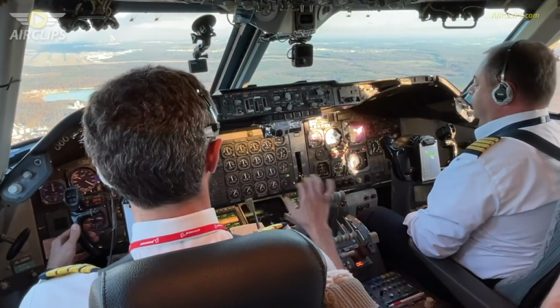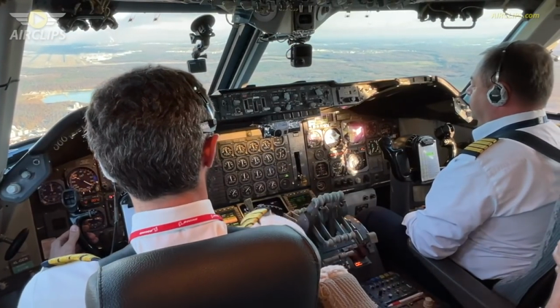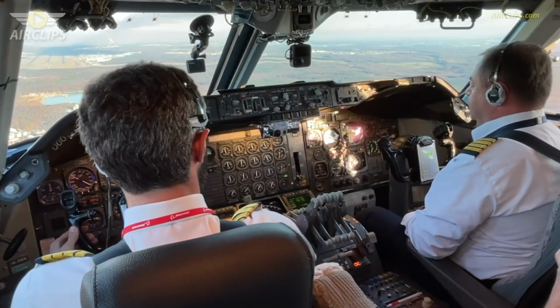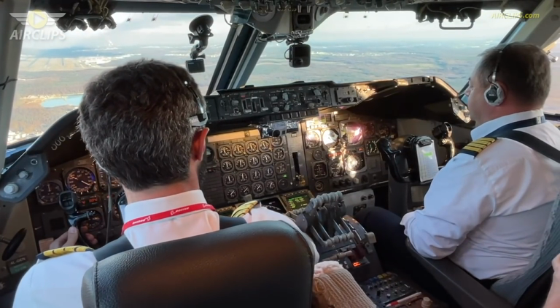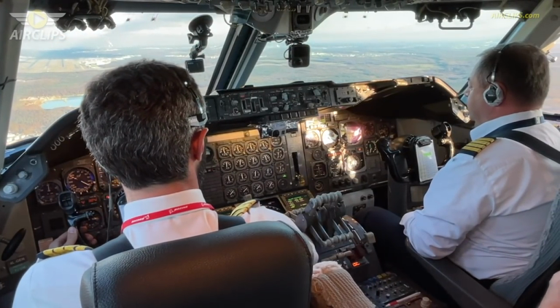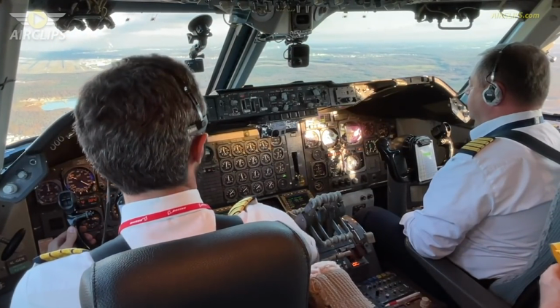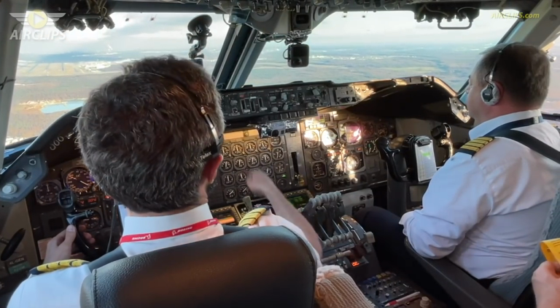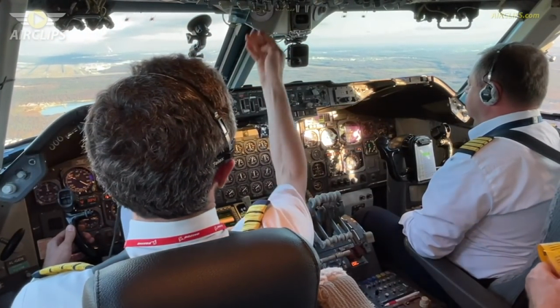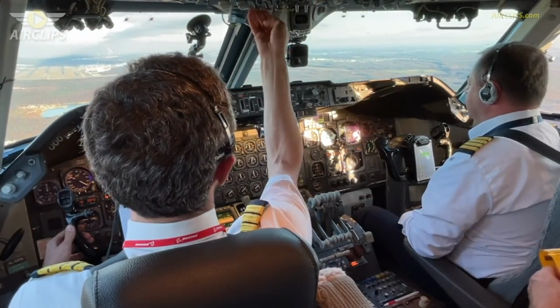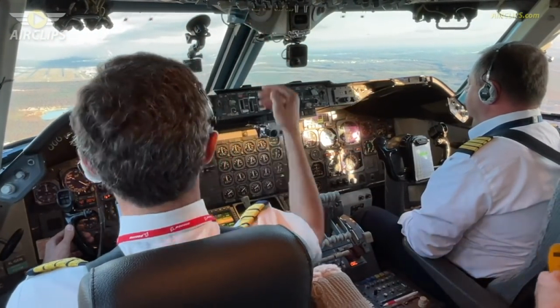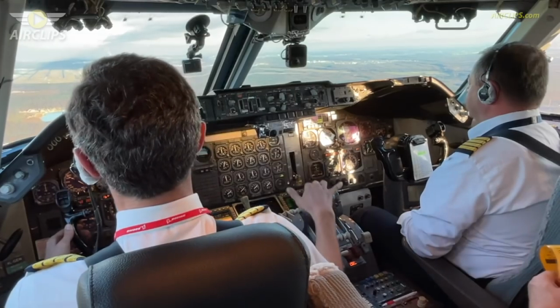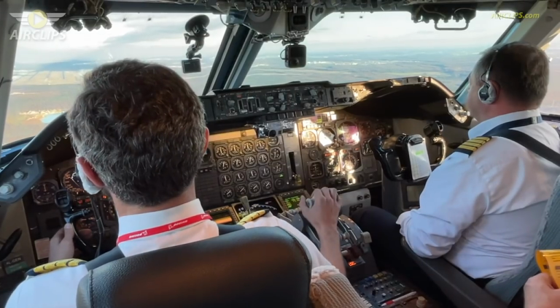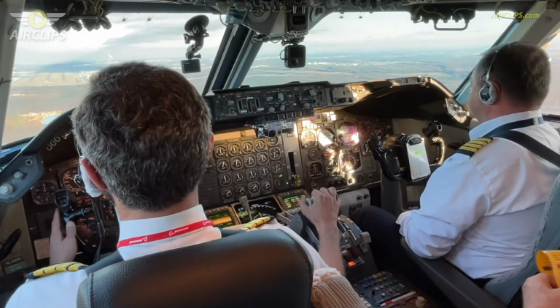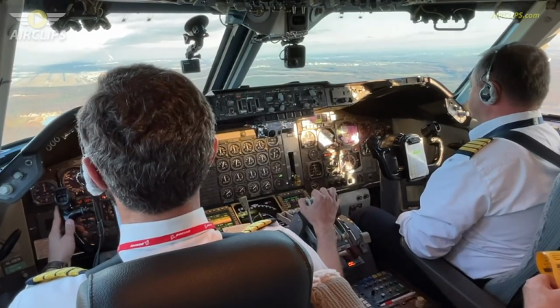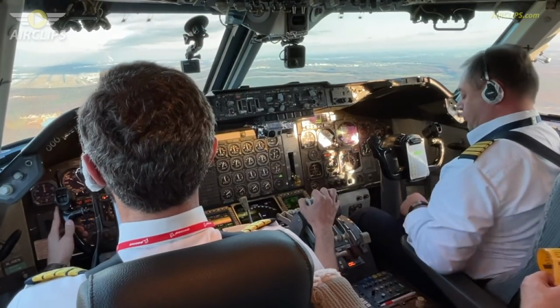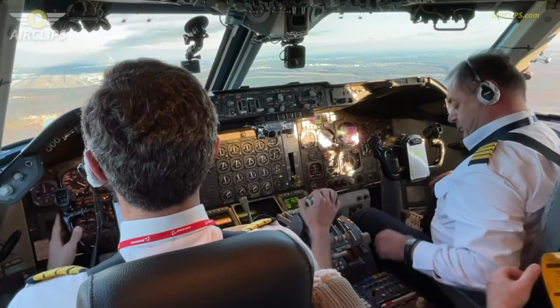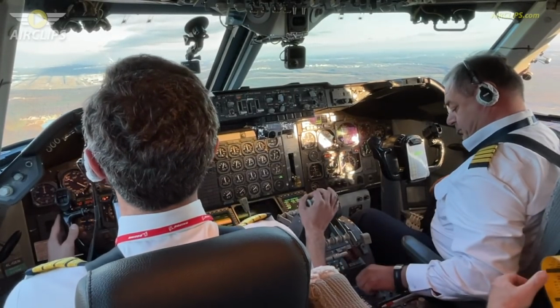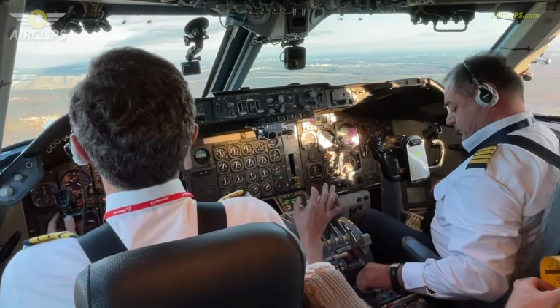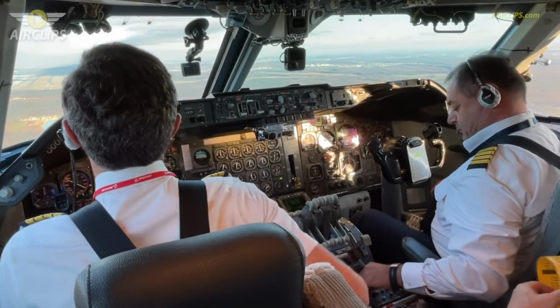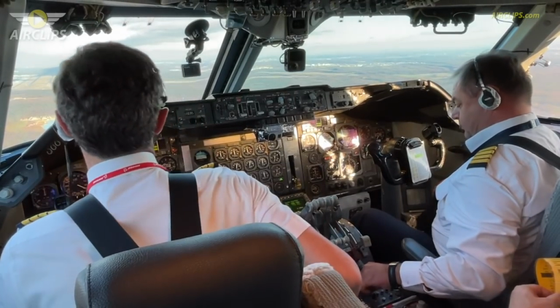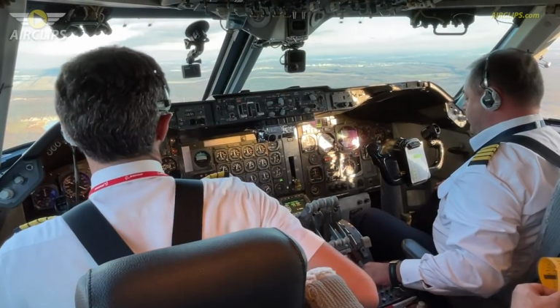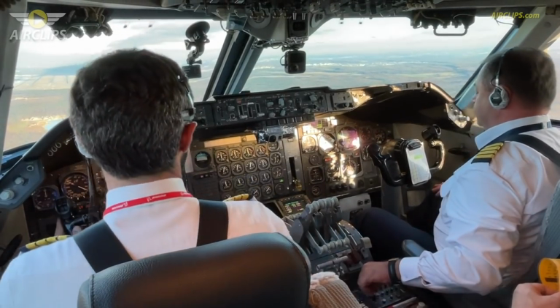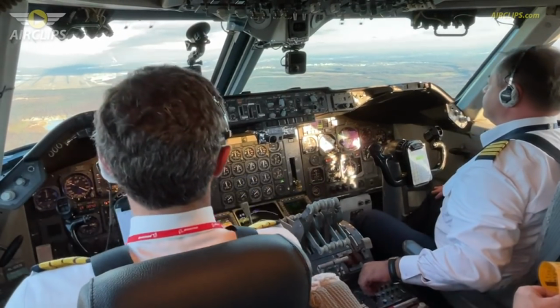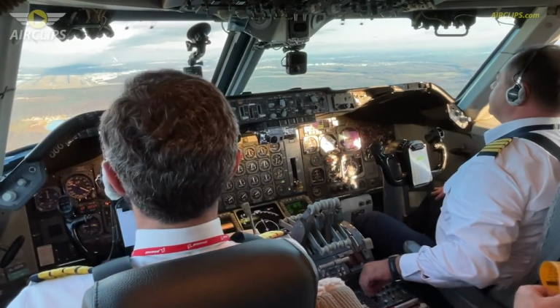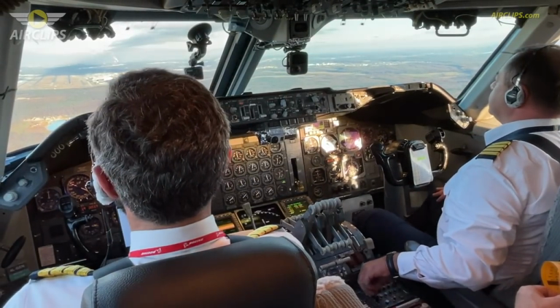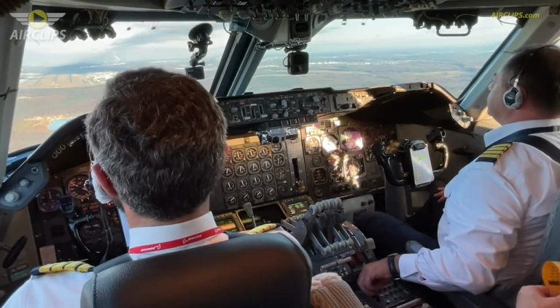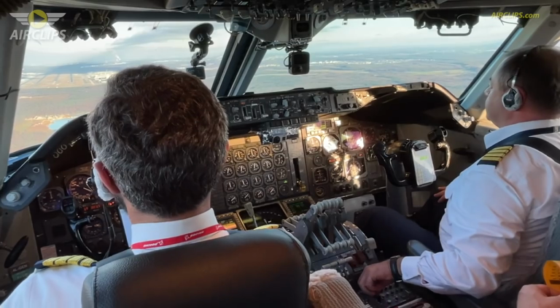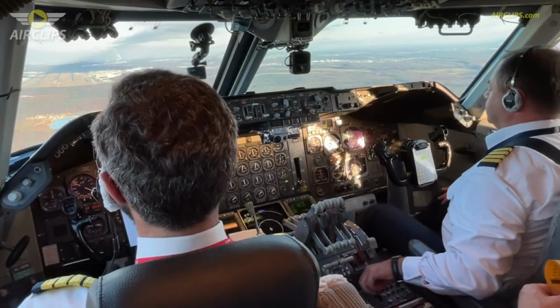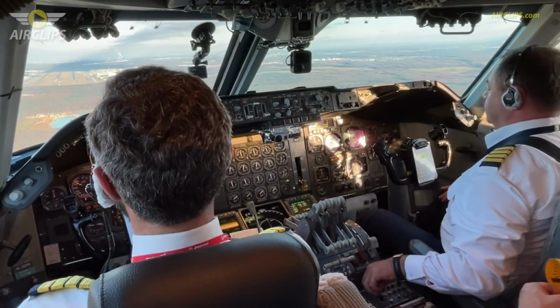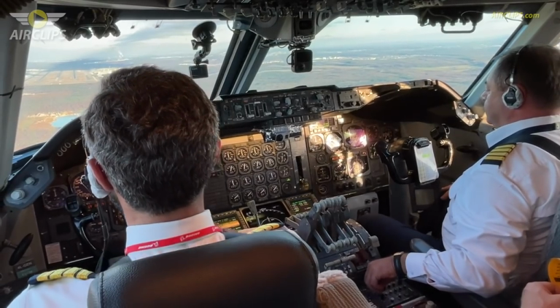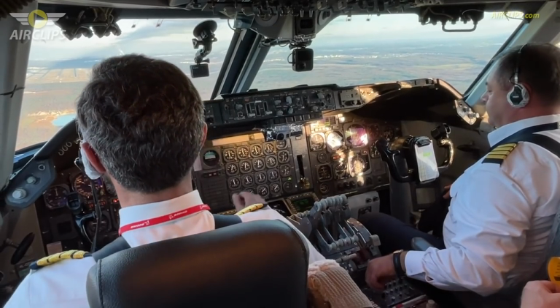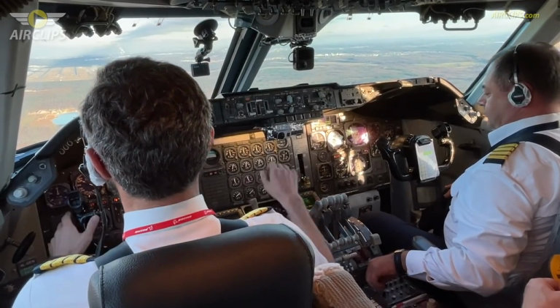Landing checklist. Clear to land, right? Clear to land. Landing checklist complete. Ignition. Fly start set.